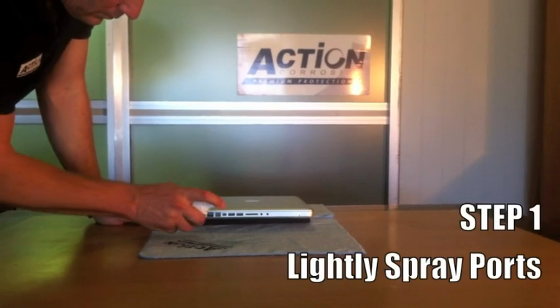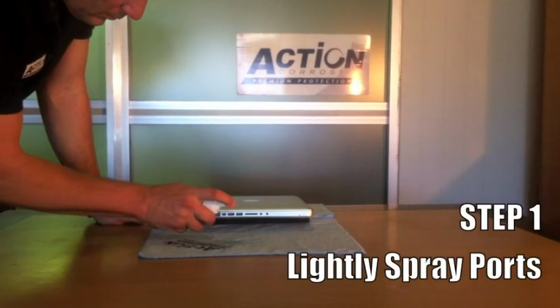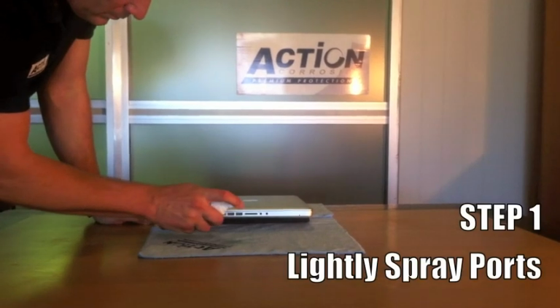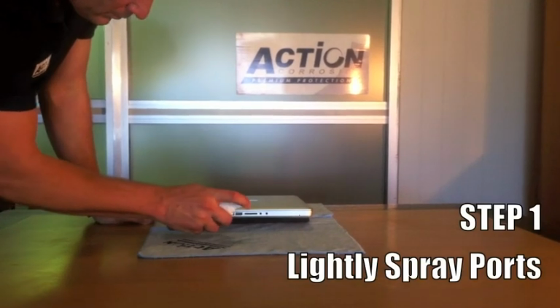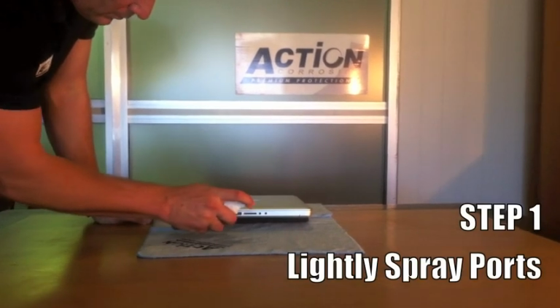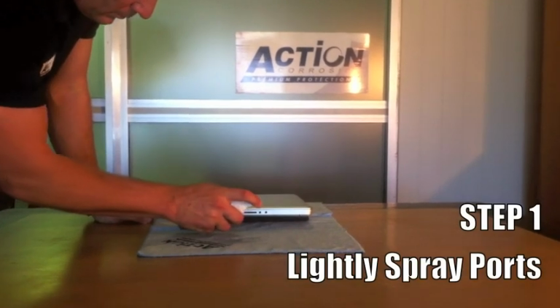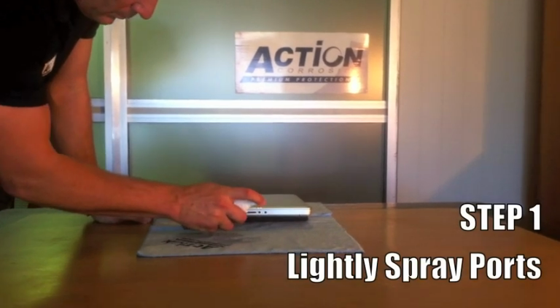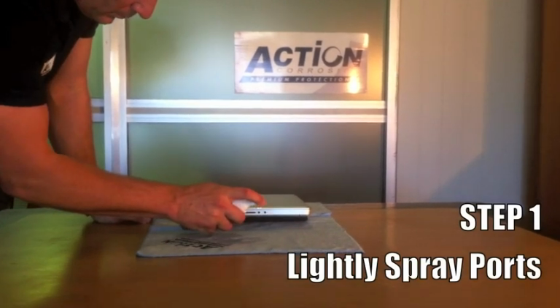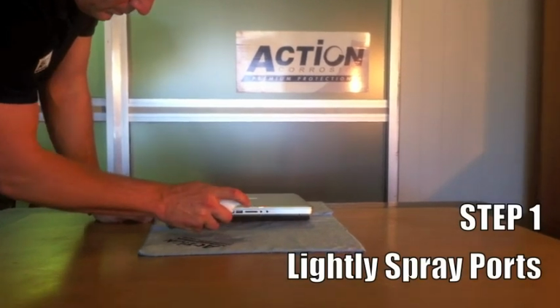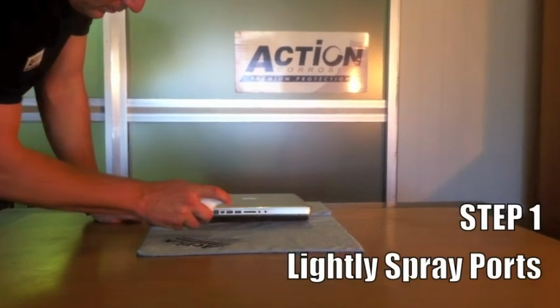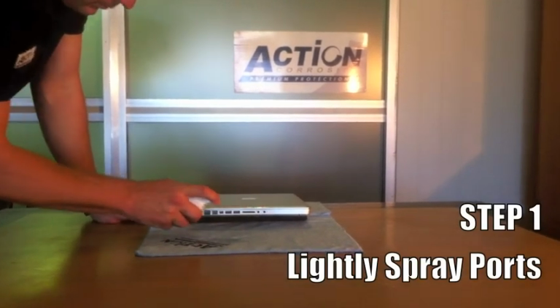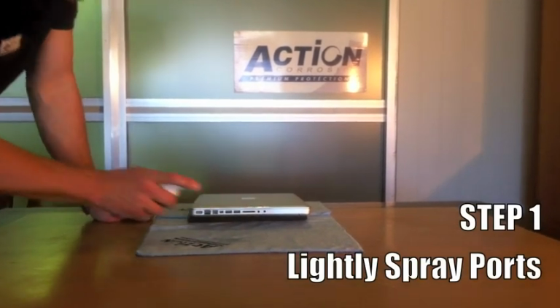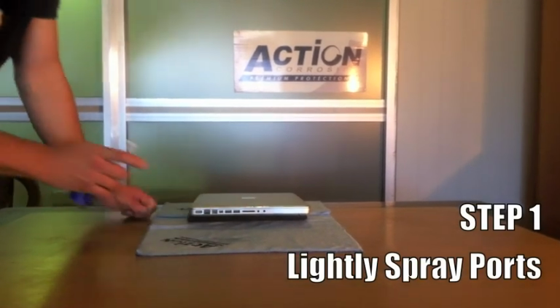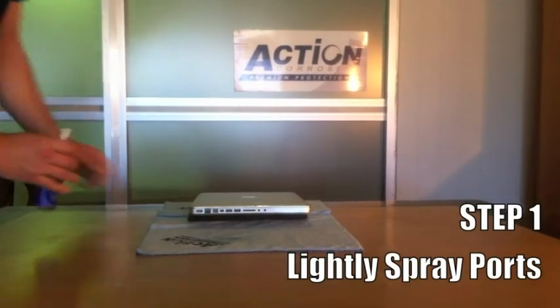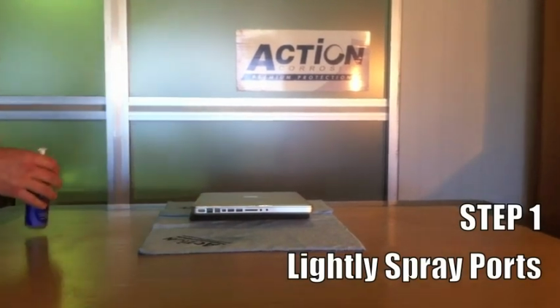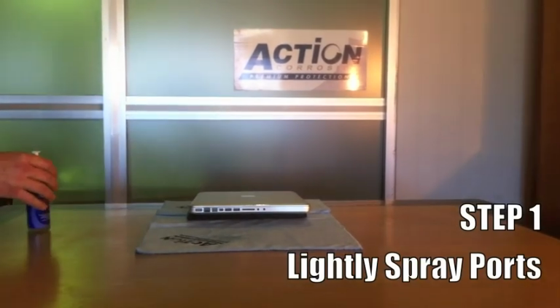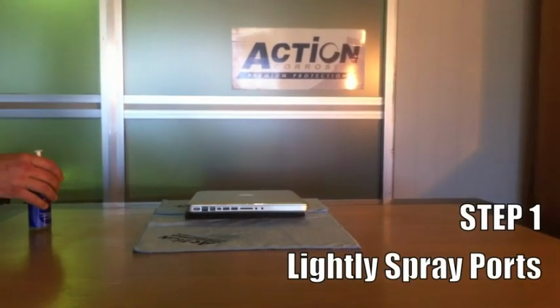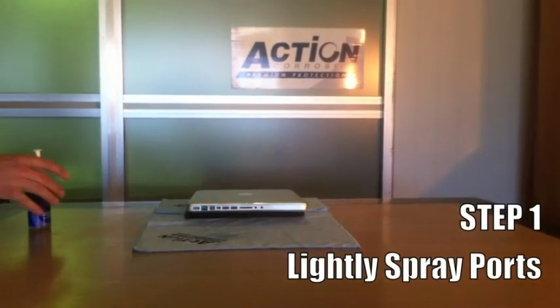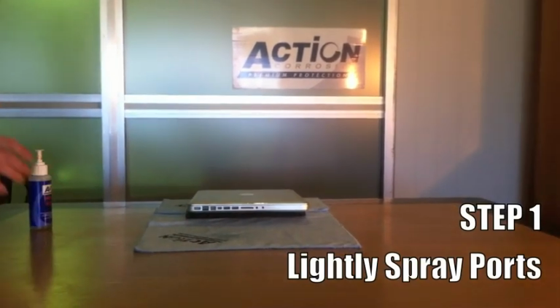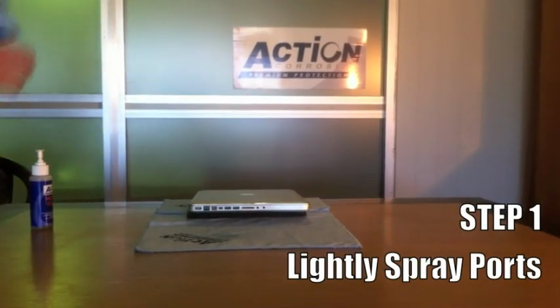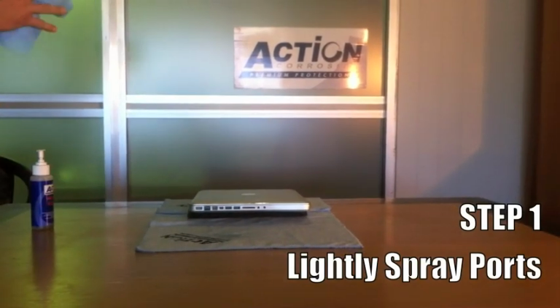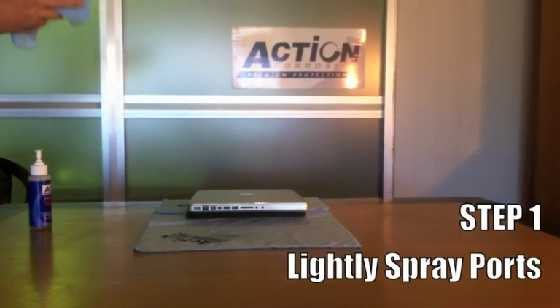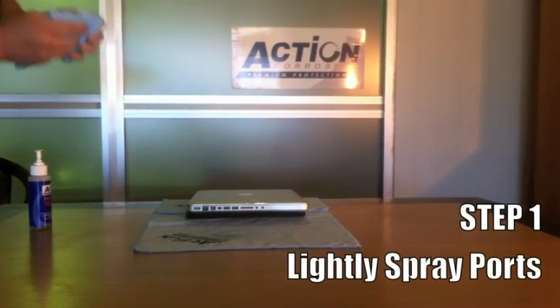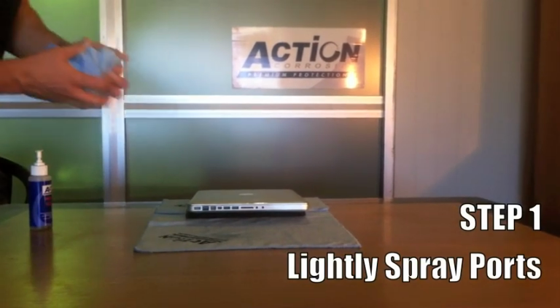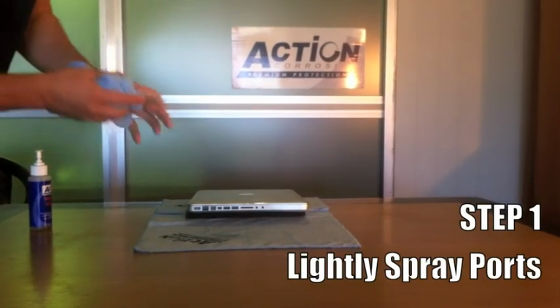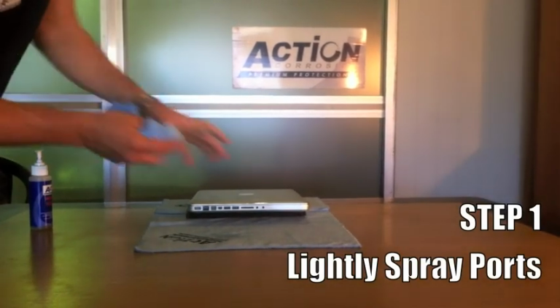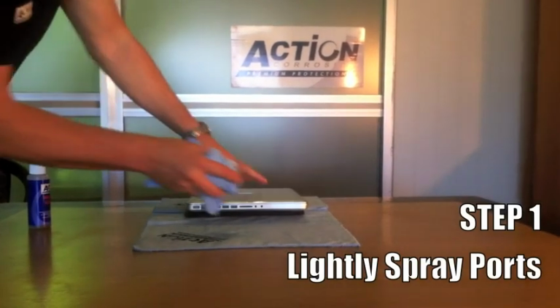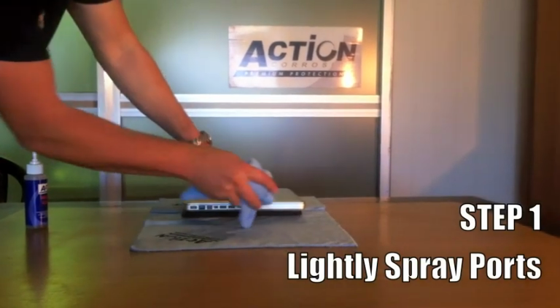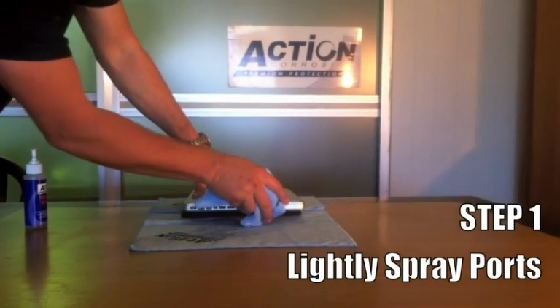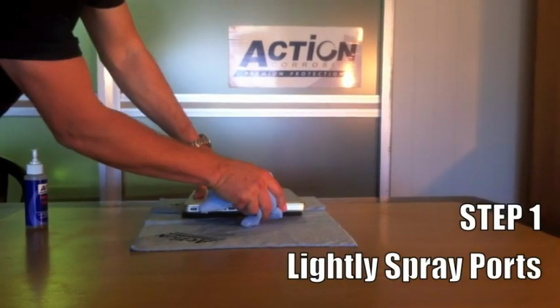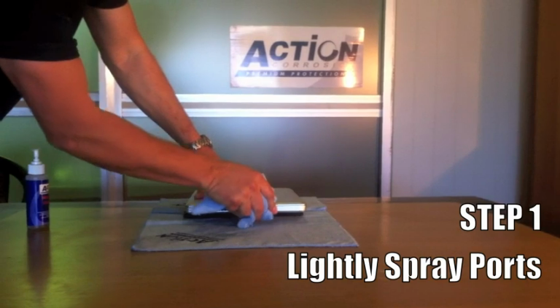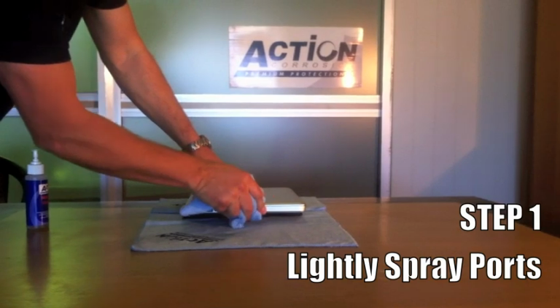Step 1. Lightly spray the ports and remove any excess product with a soft cloth.